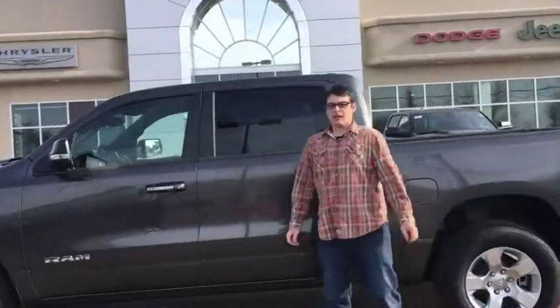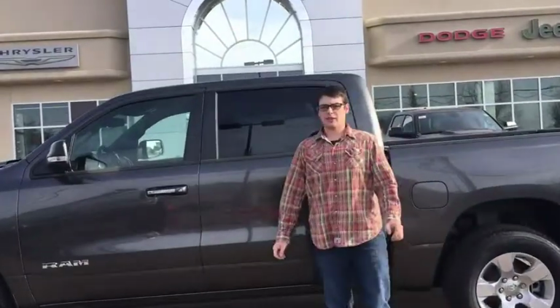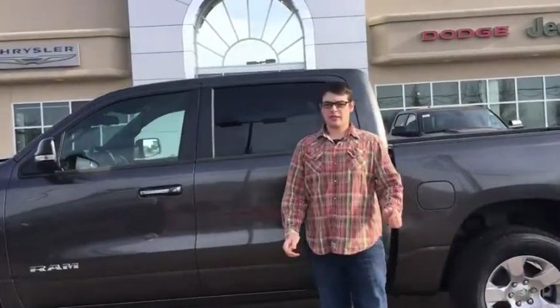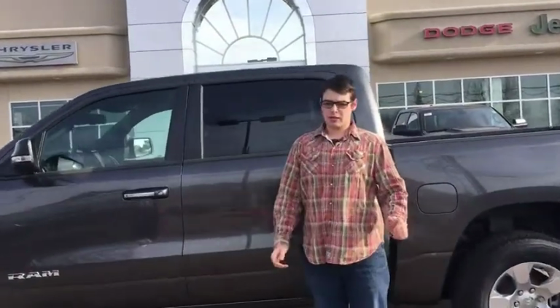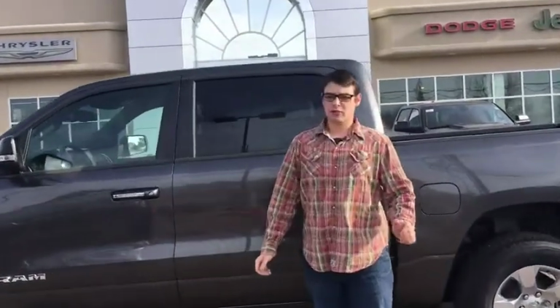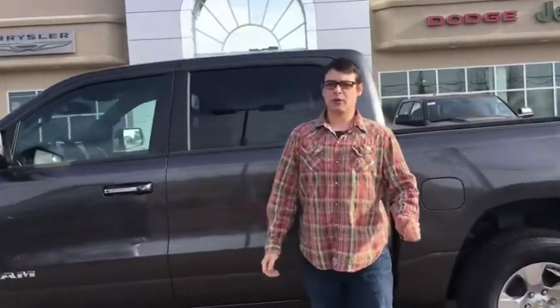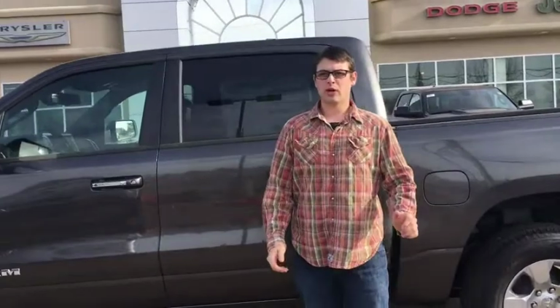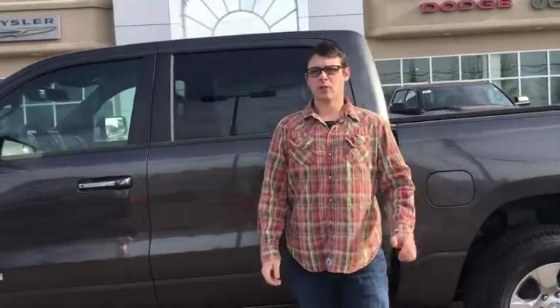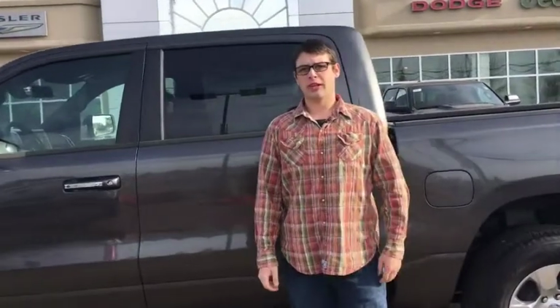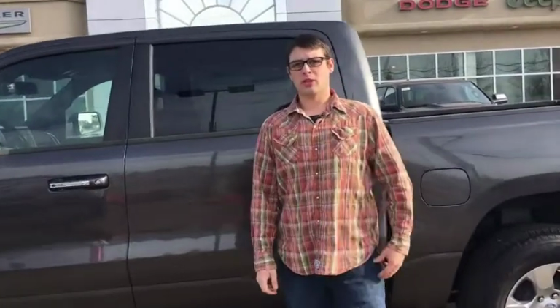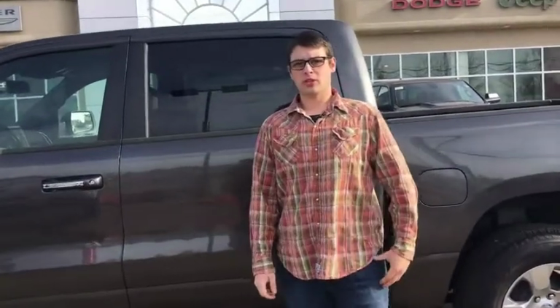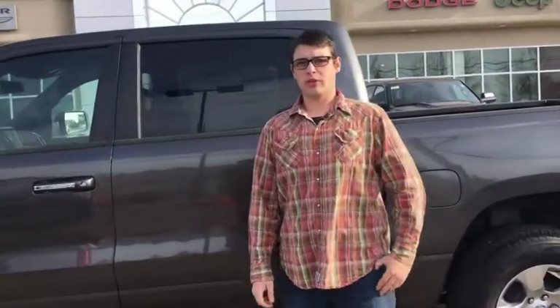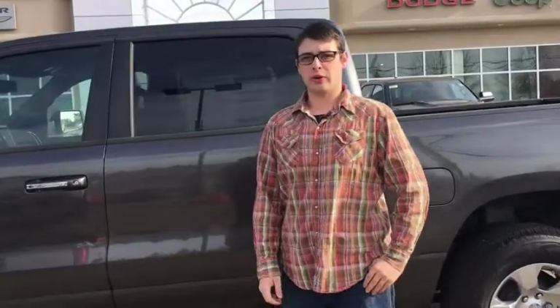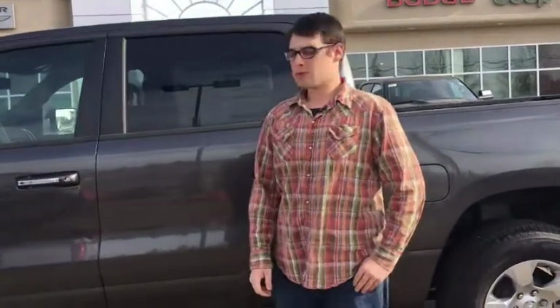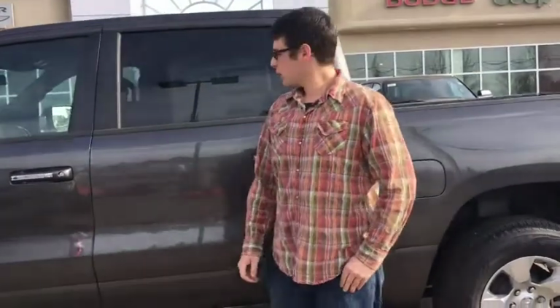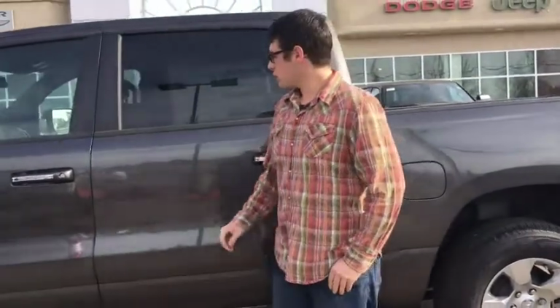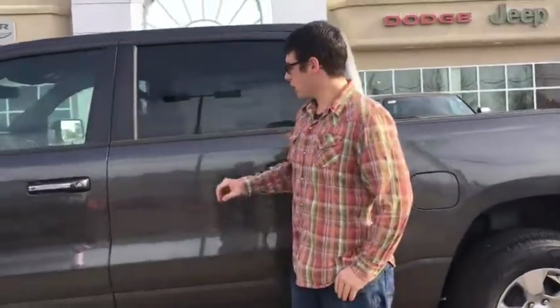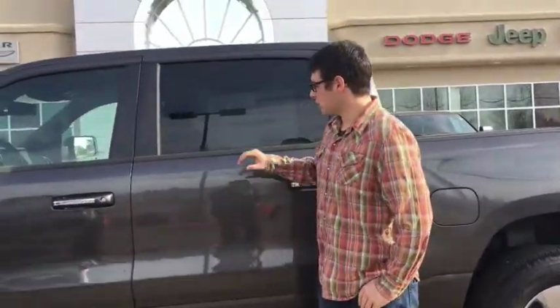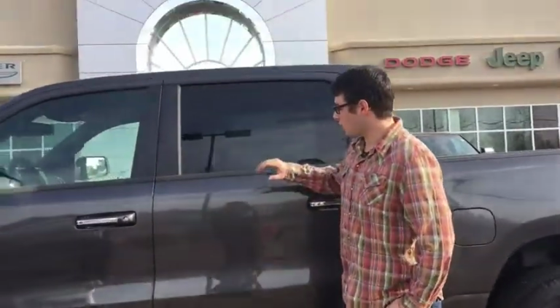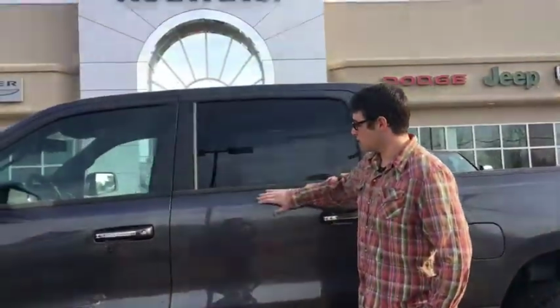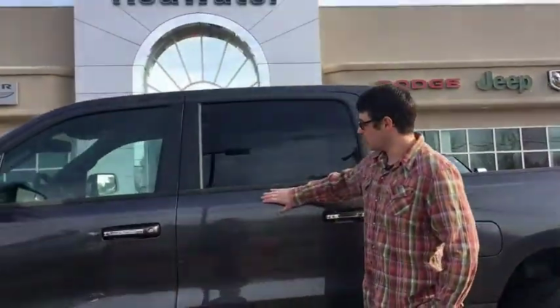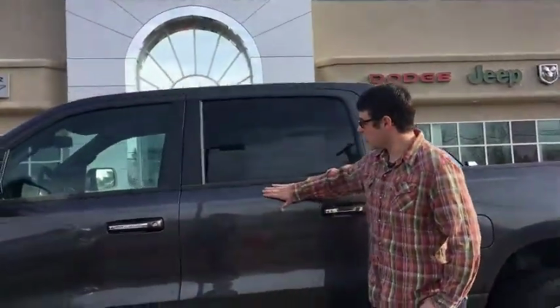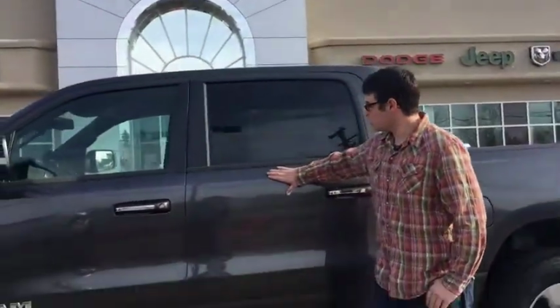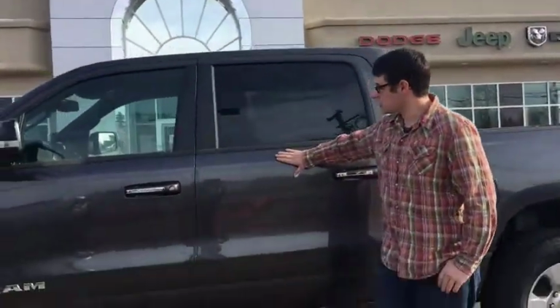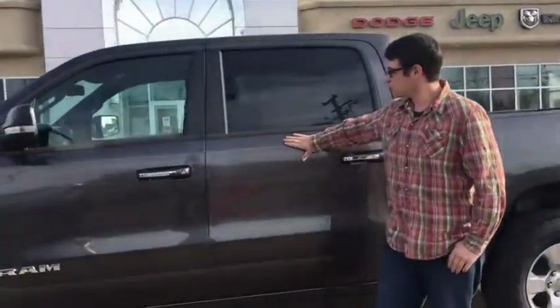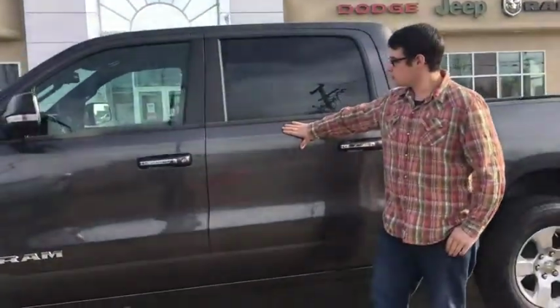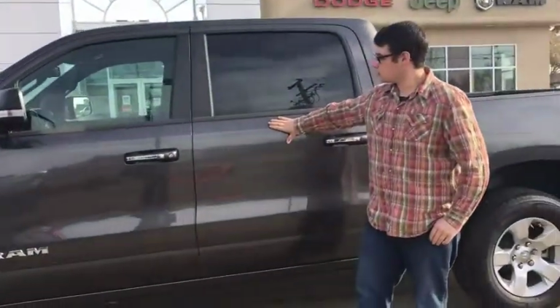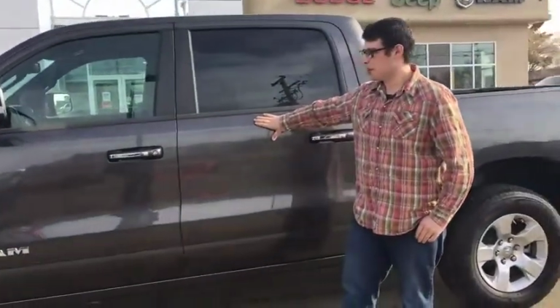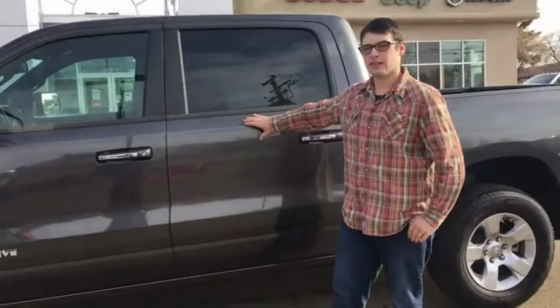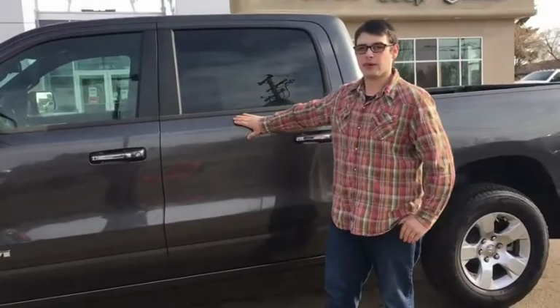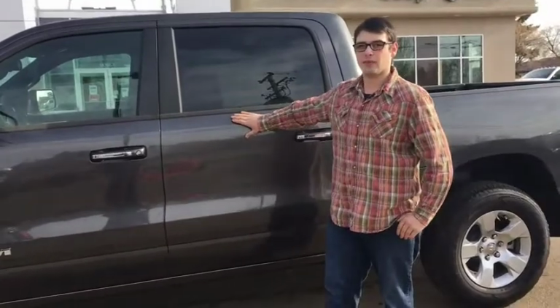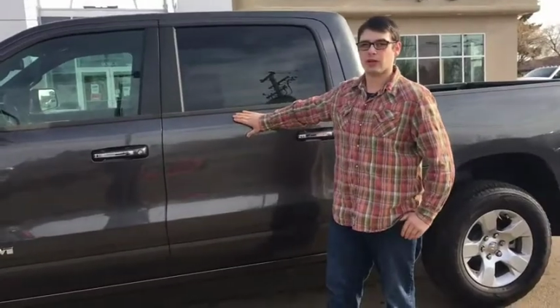Hey there guys, Mitch here from Redwater Dodge, home of the $10 Oil Change and Rigority Rams. We are going to check out this awesome Granite Crystal 2019 Ram 1500.